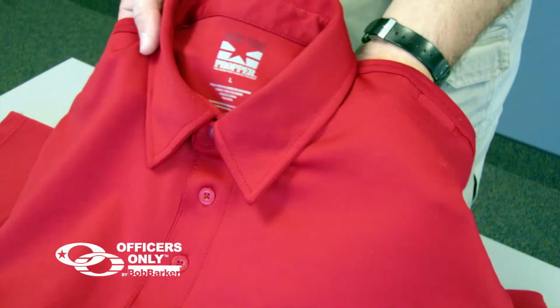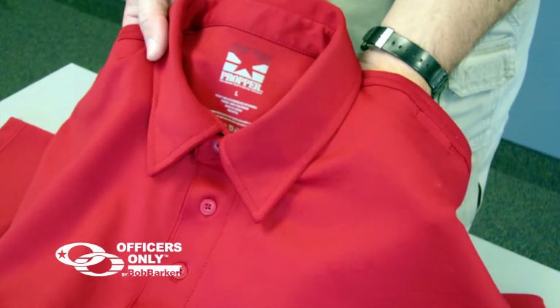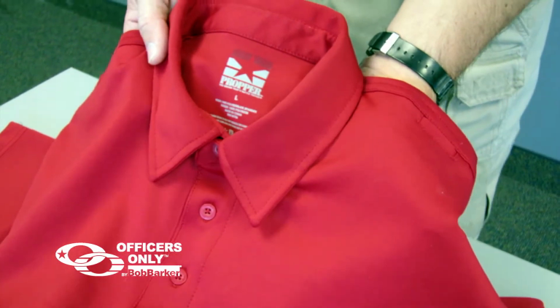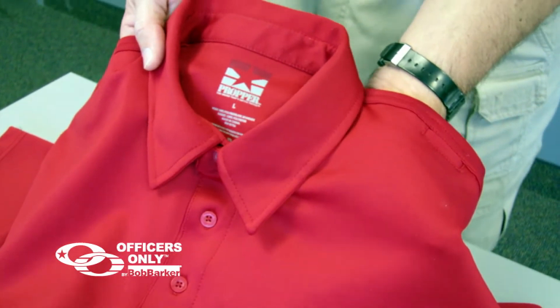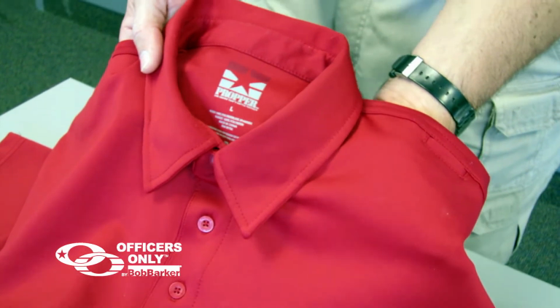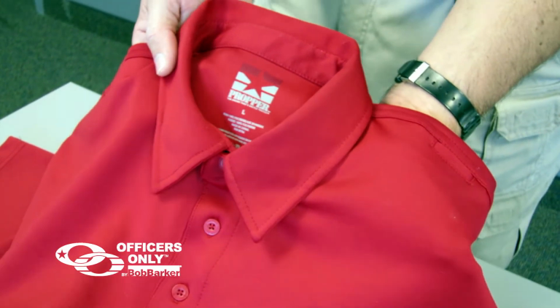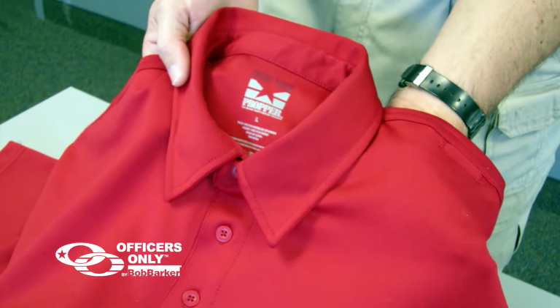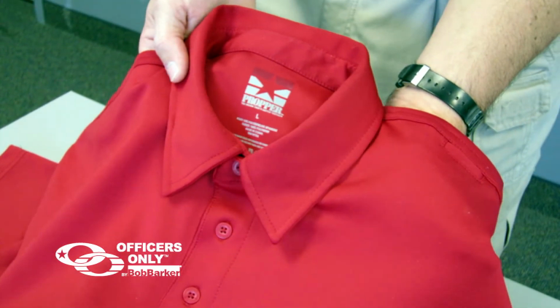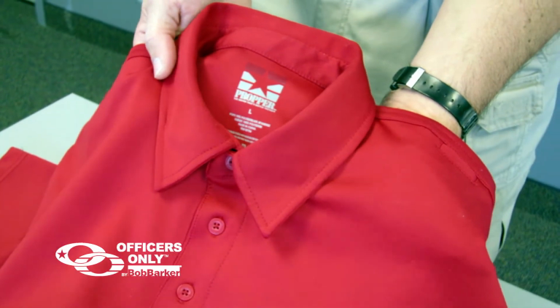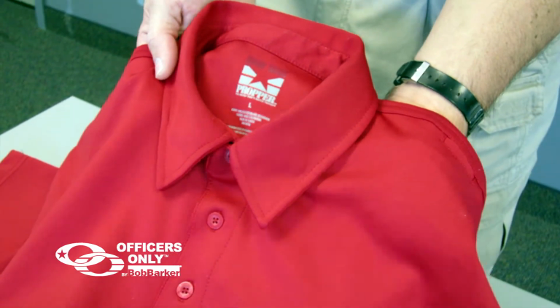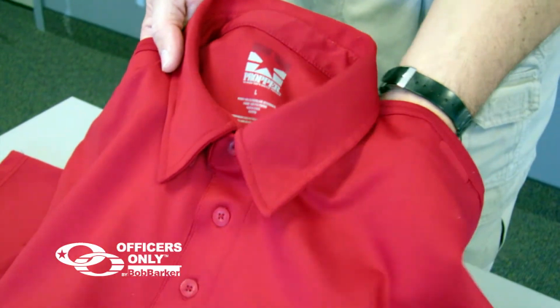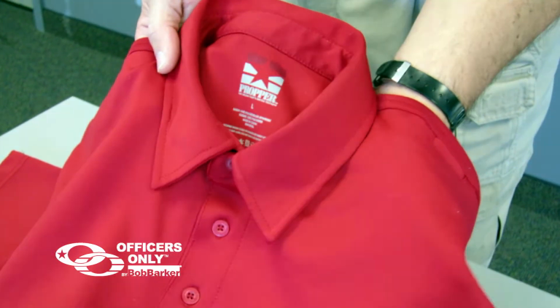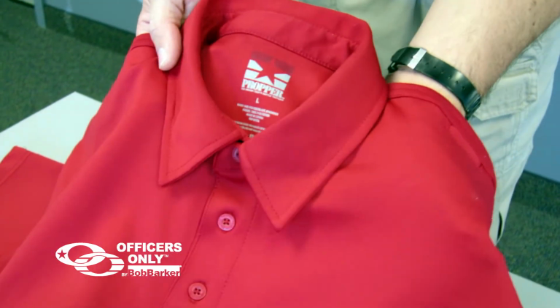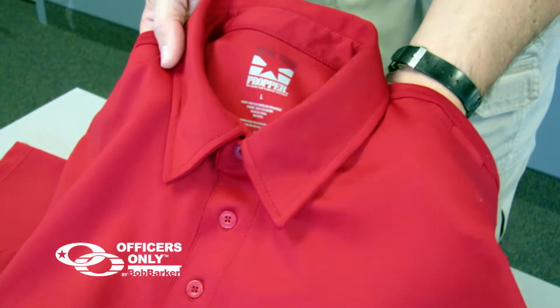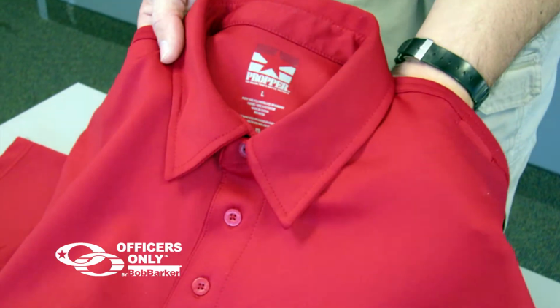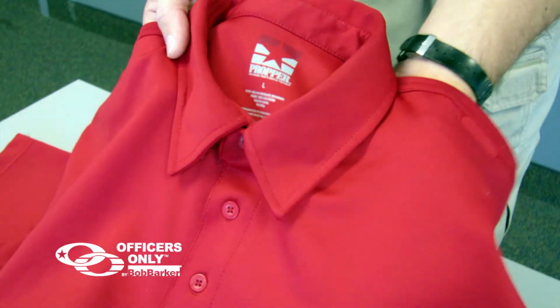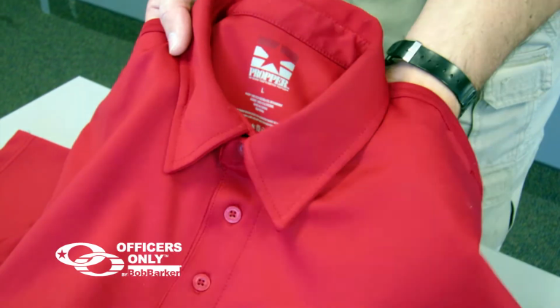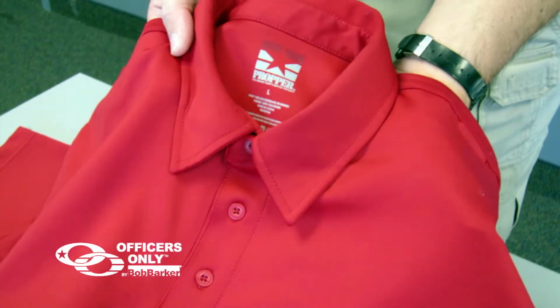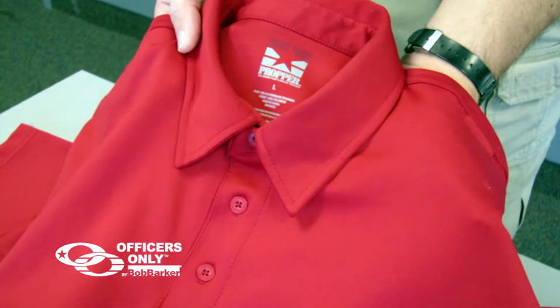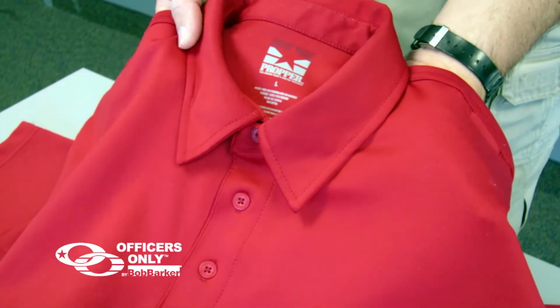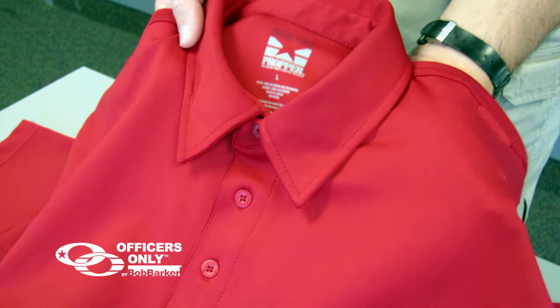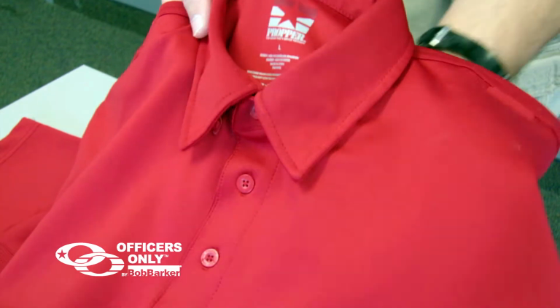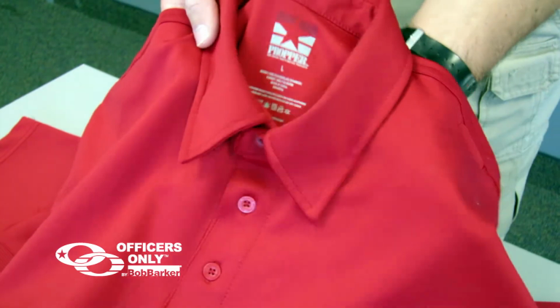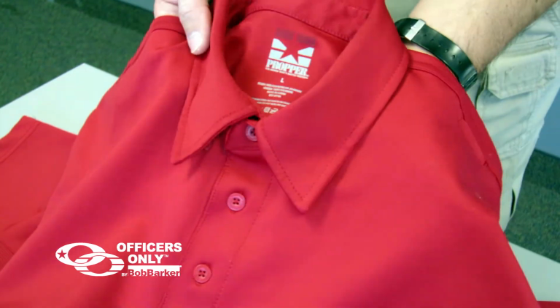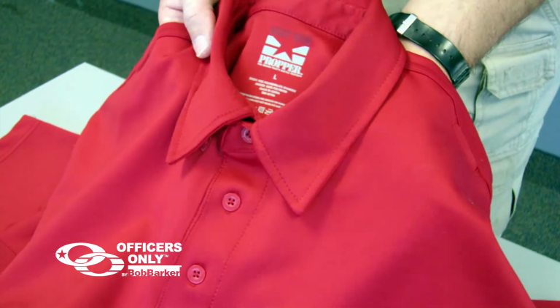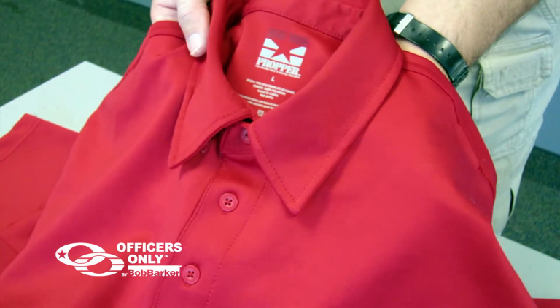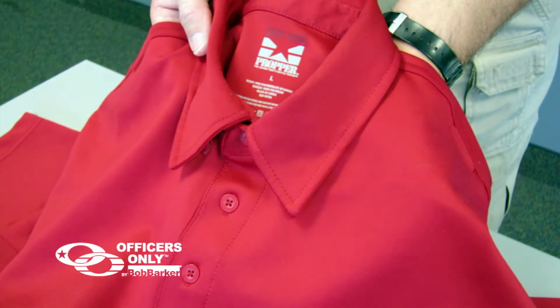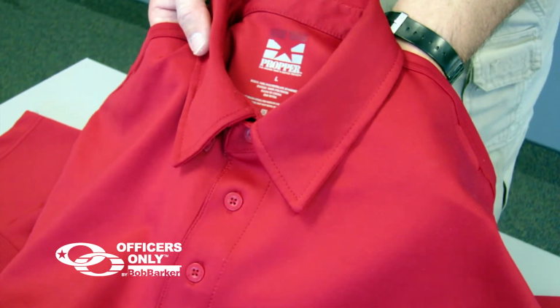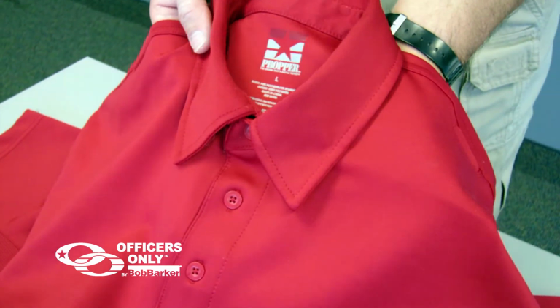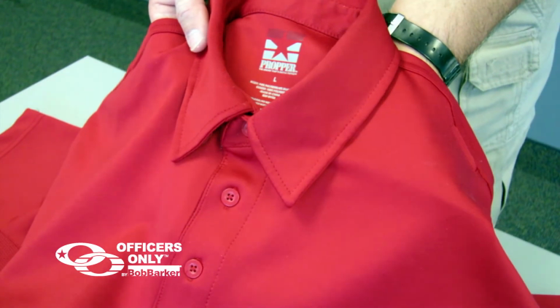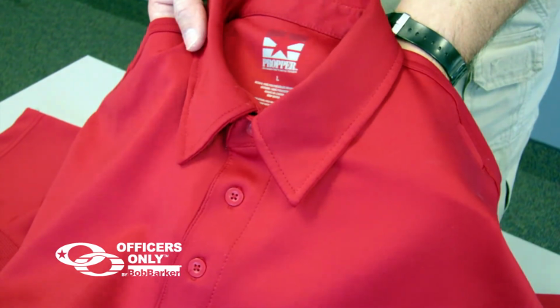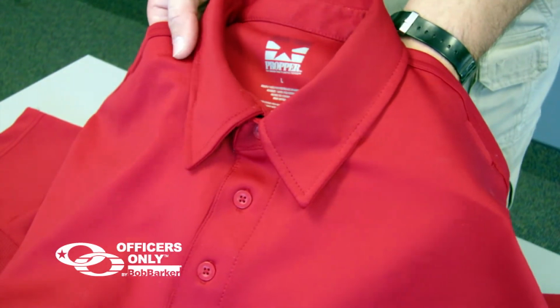It's a very durable fabric that holds its color. It's fade resistant and wrinkle resistant.